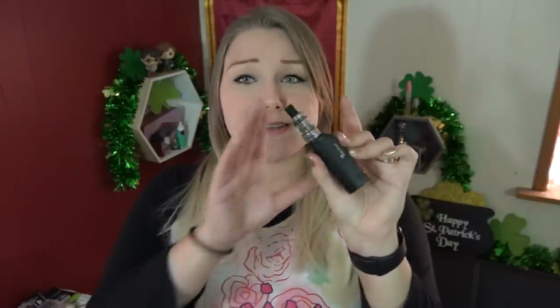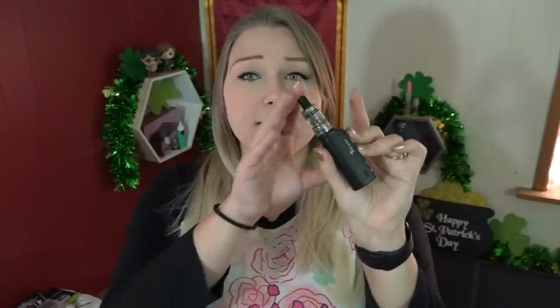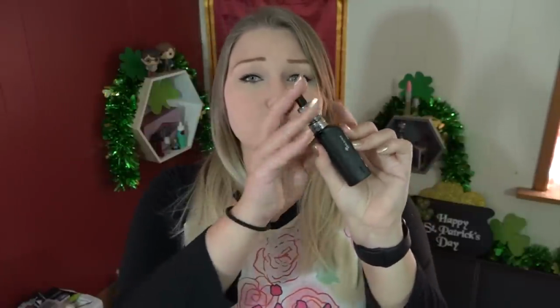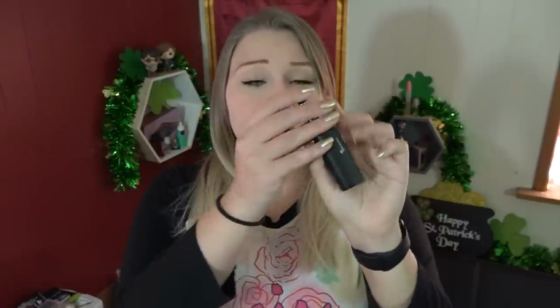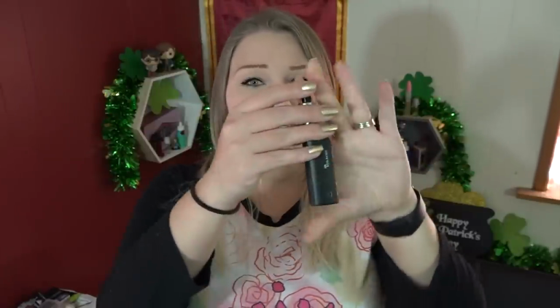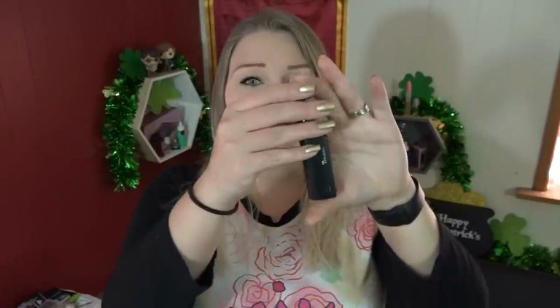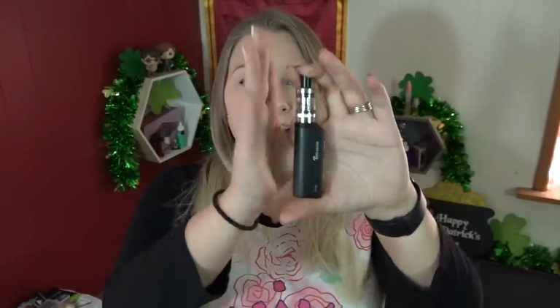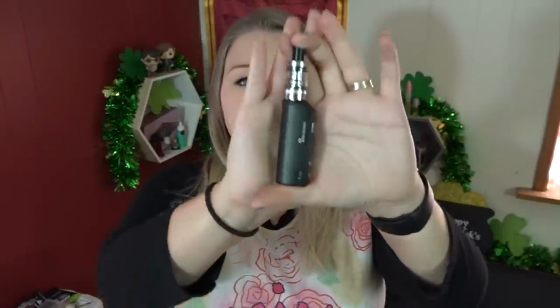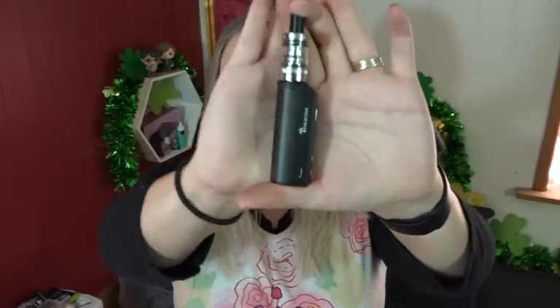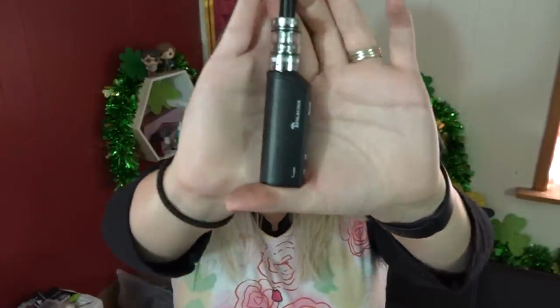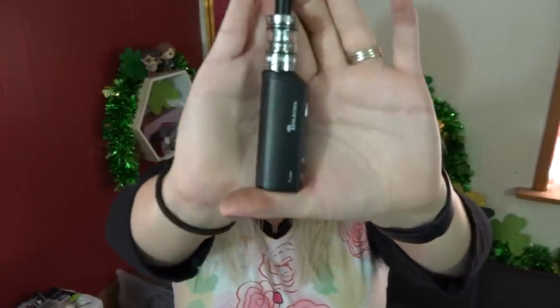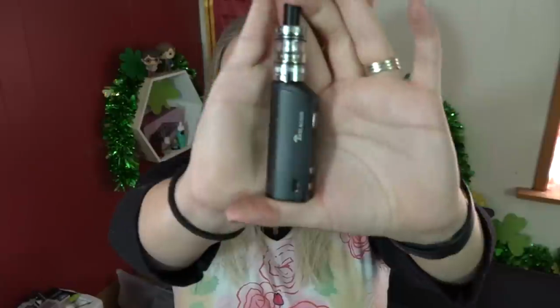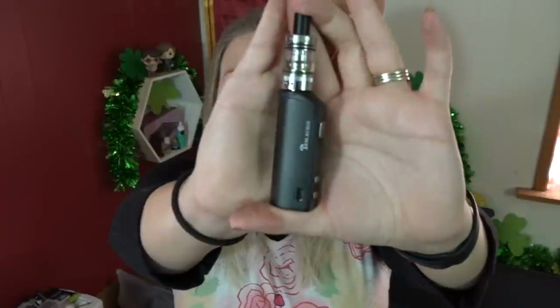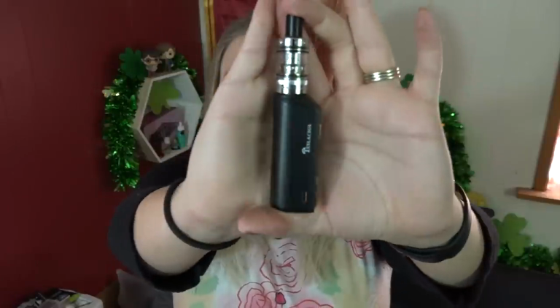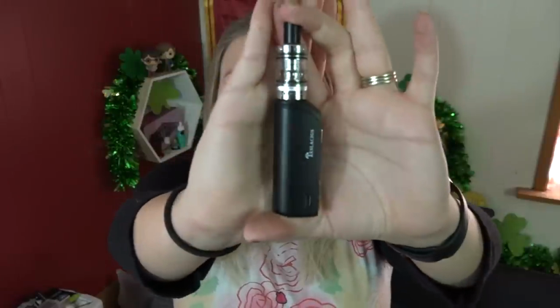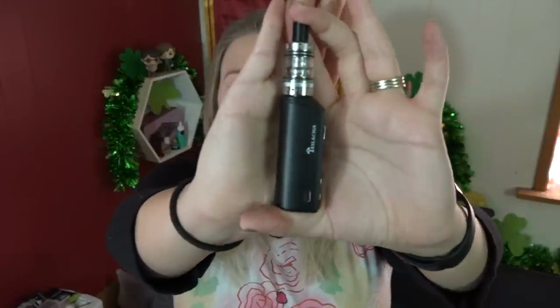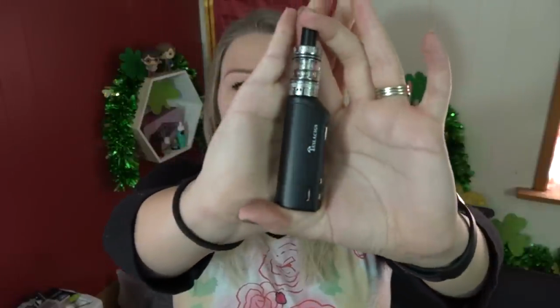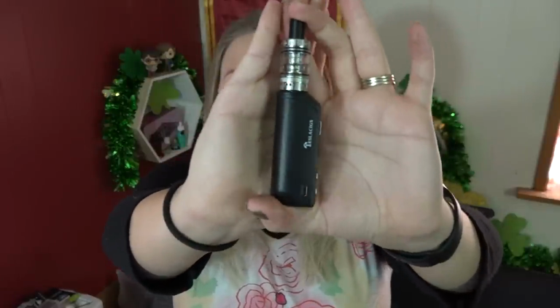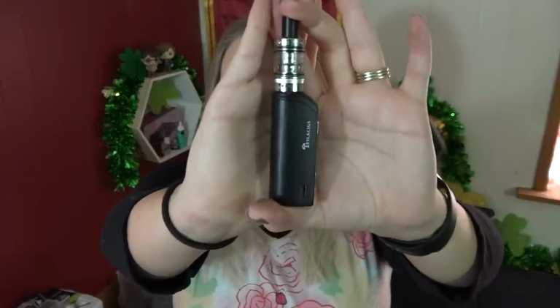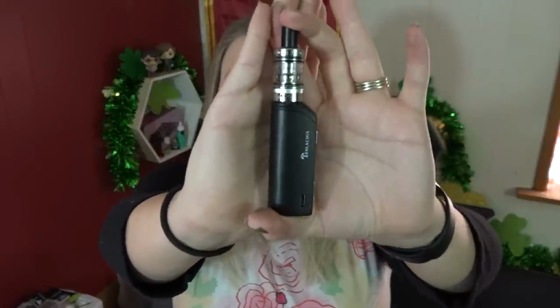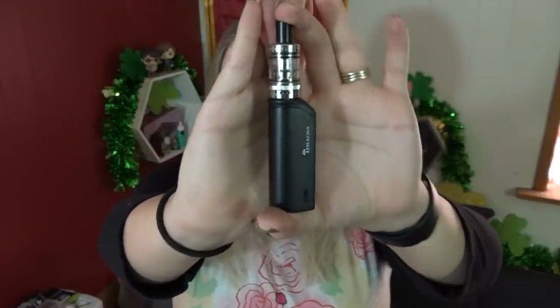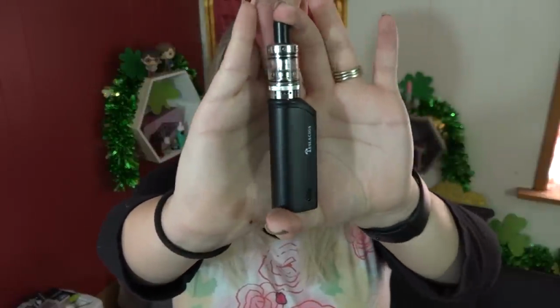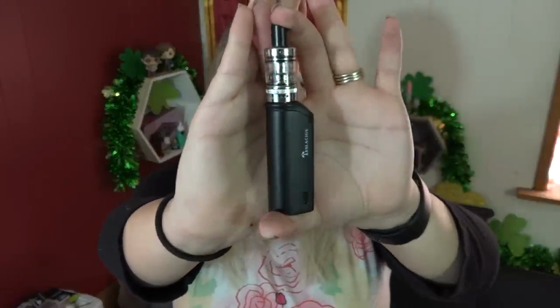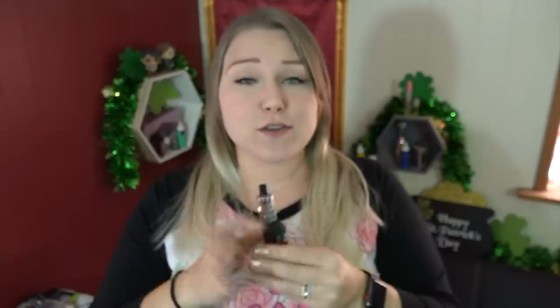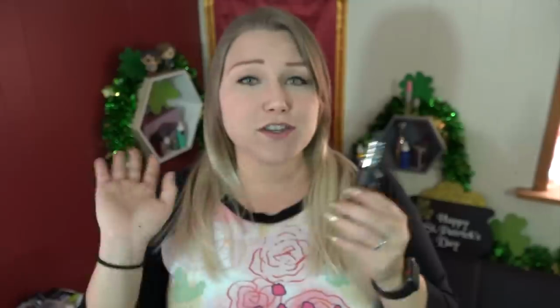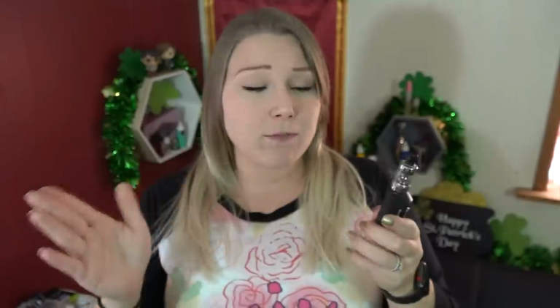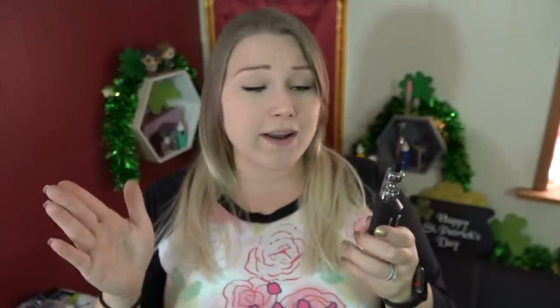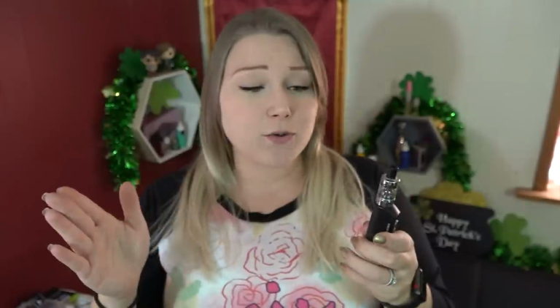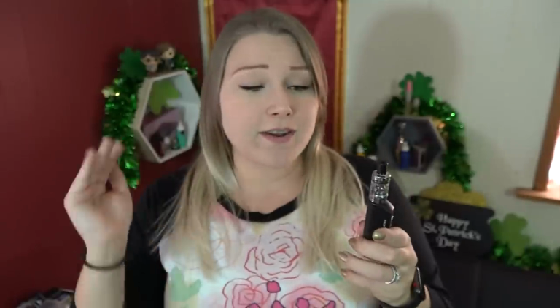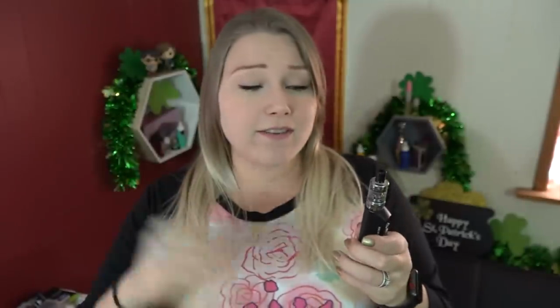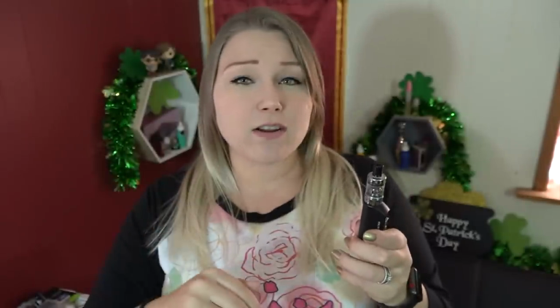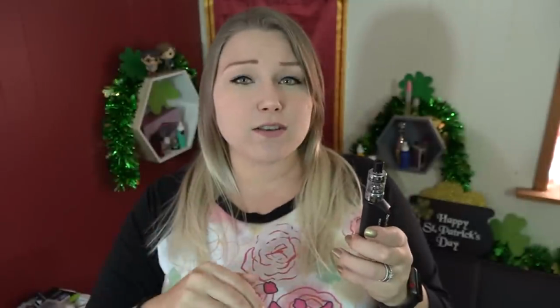It's so teeny tiny — look how little it is. It's a voltage-based mod too. So let's just get right into it and dive down close.